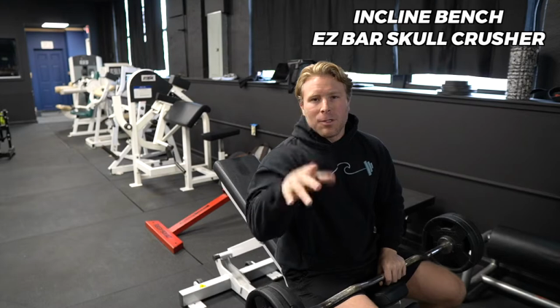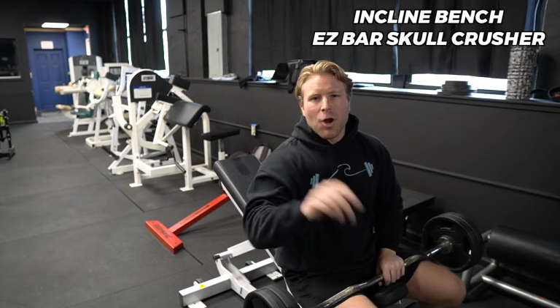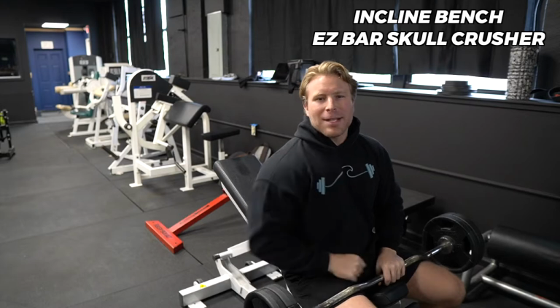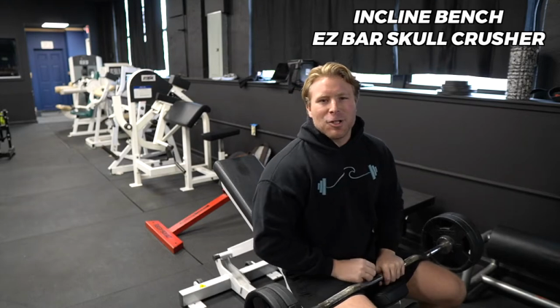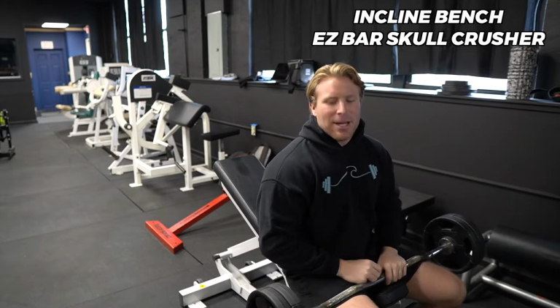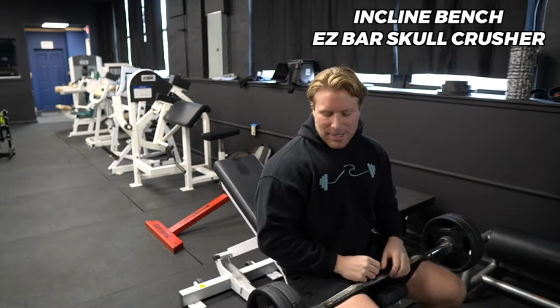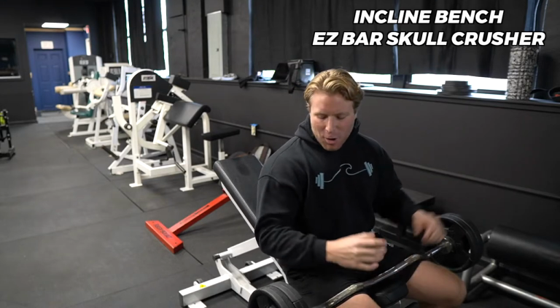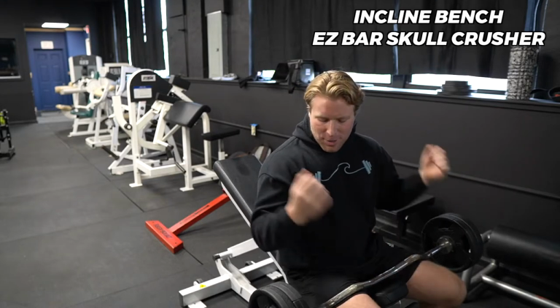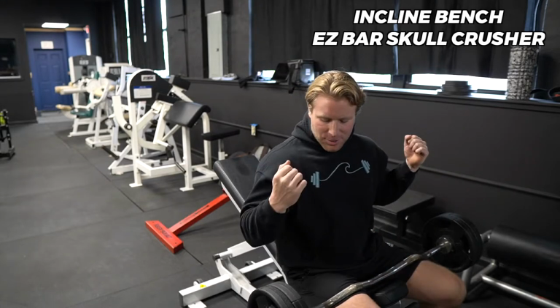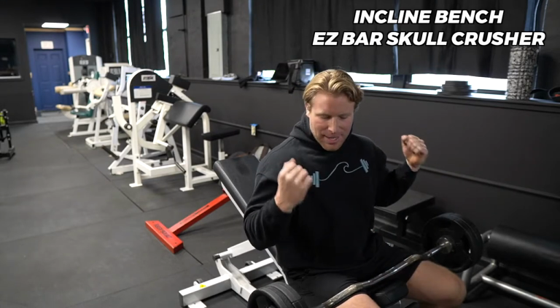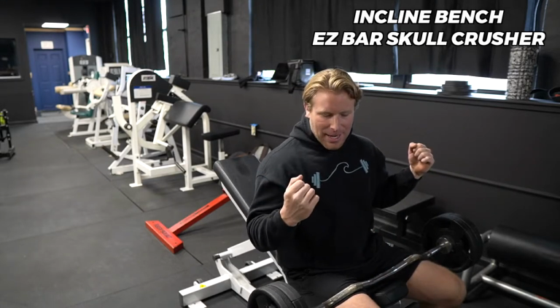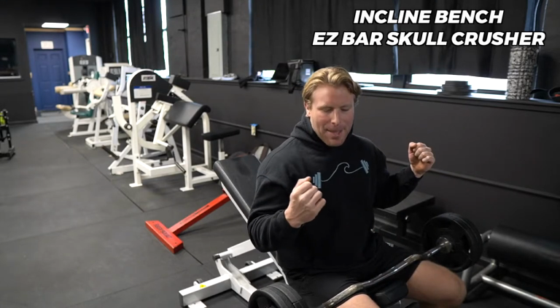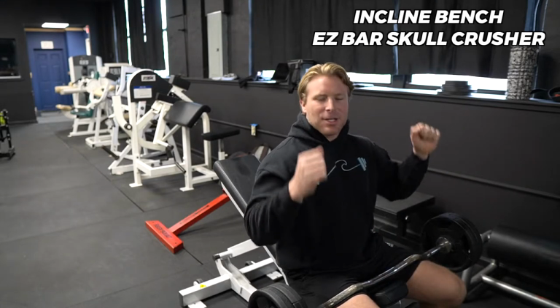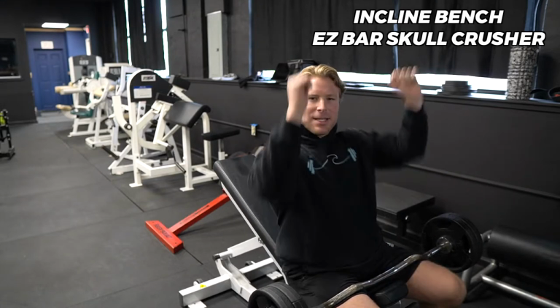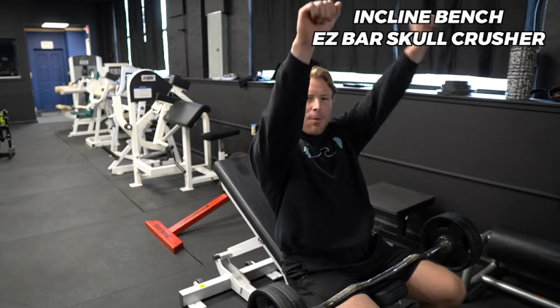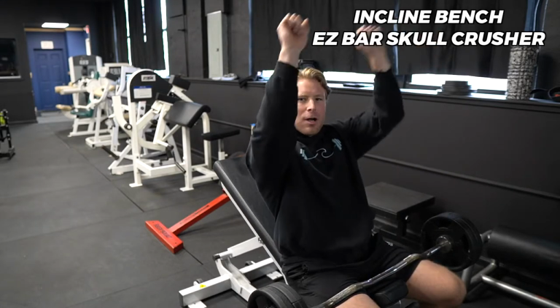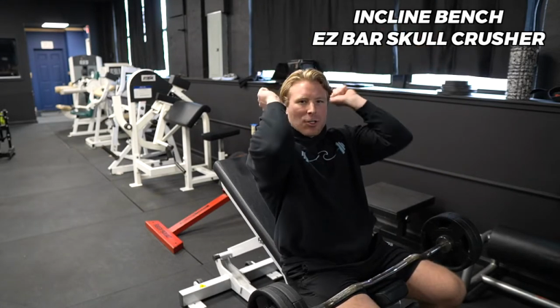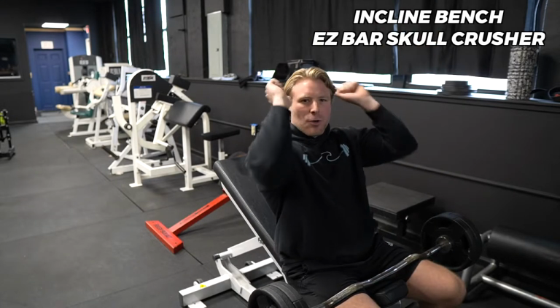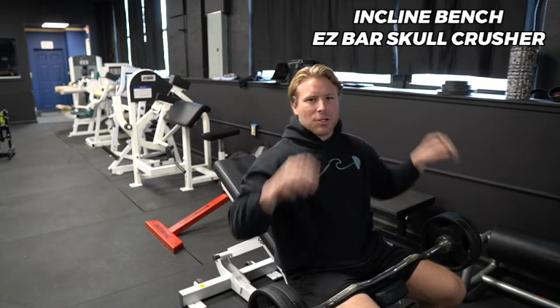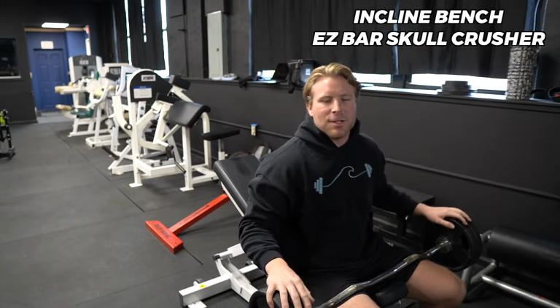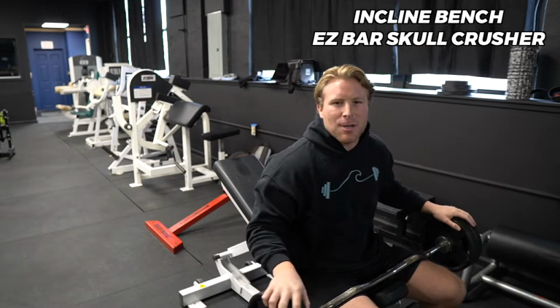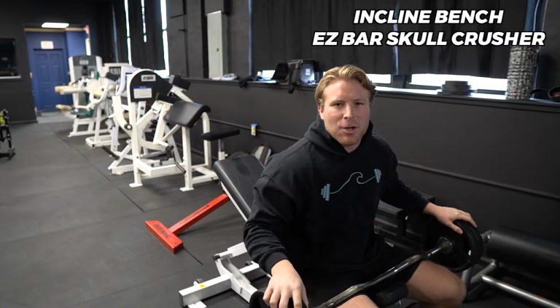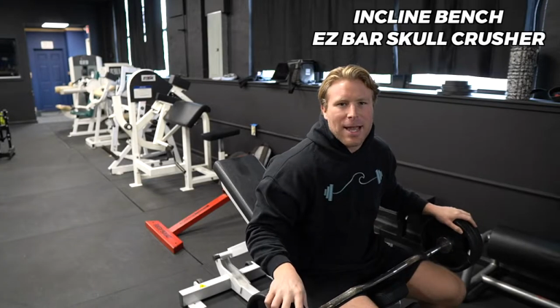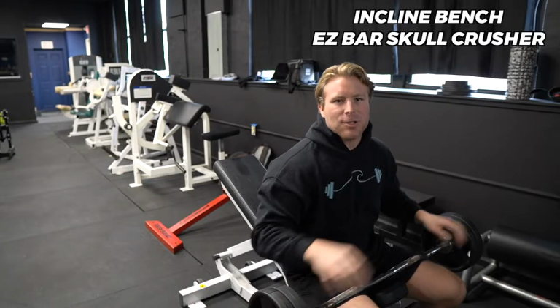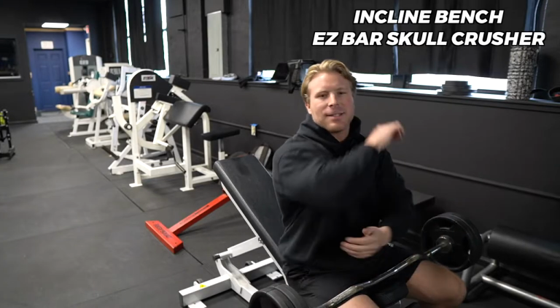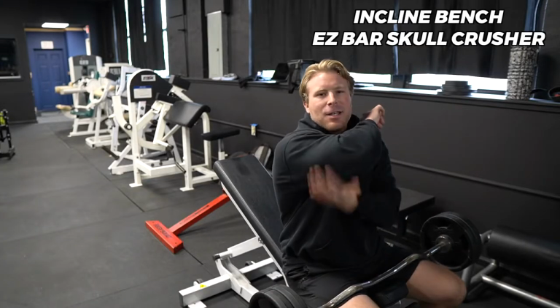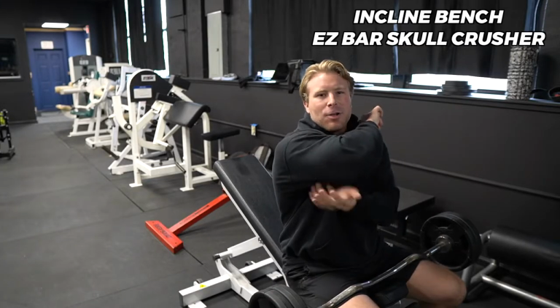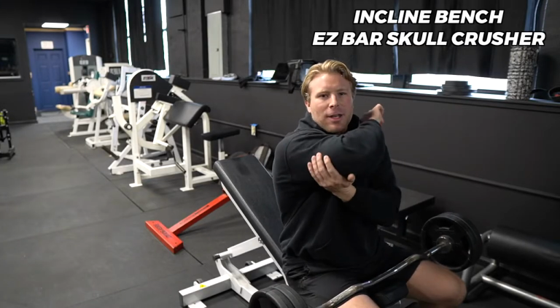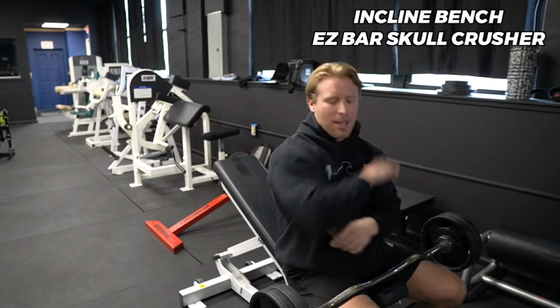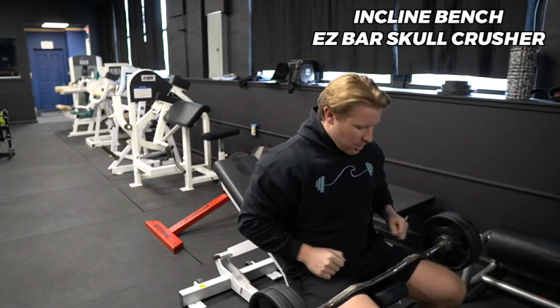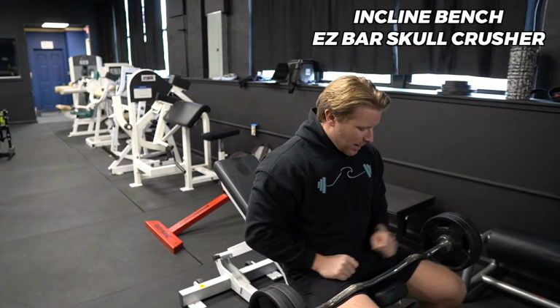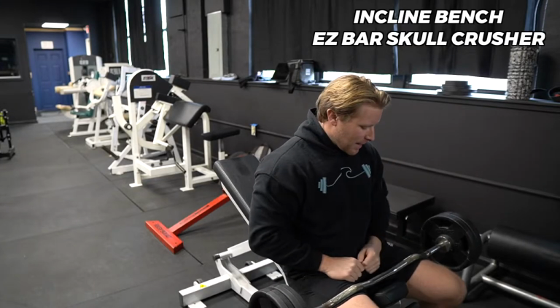What's going on guys? Coach Matt here, today walking you guys through the incline bench EZ bar skull crusher. This is going to be a great exercise targeting your triceps.